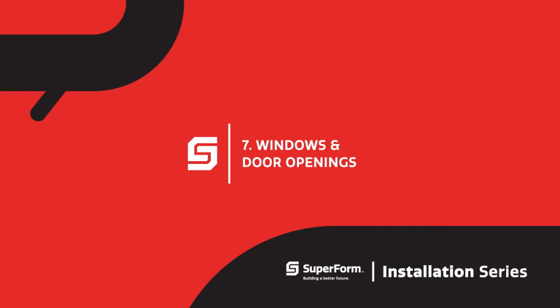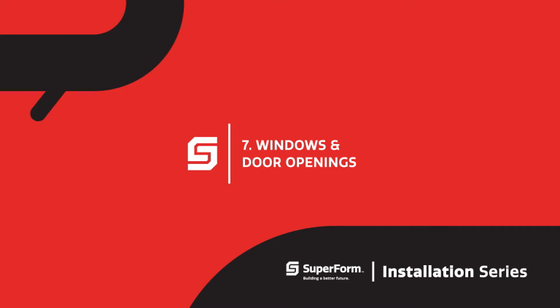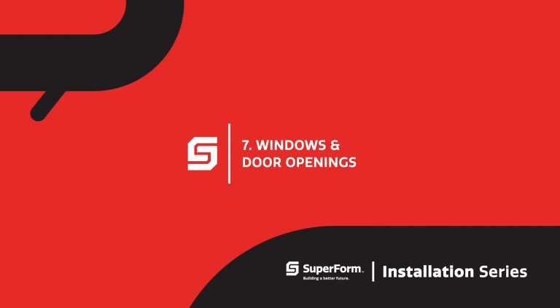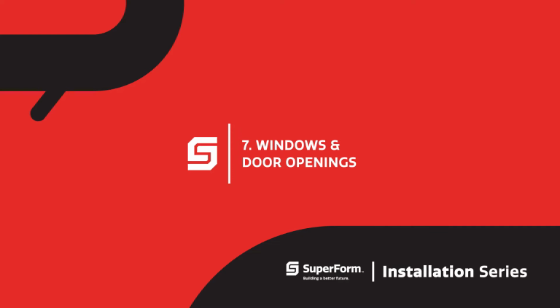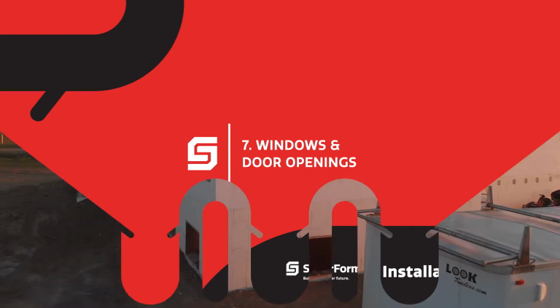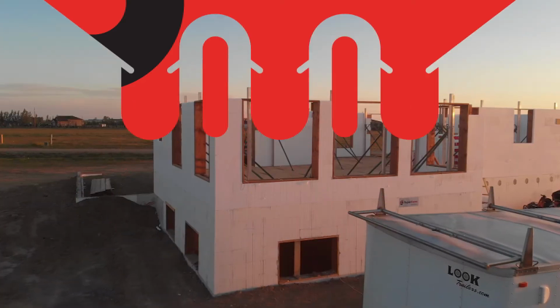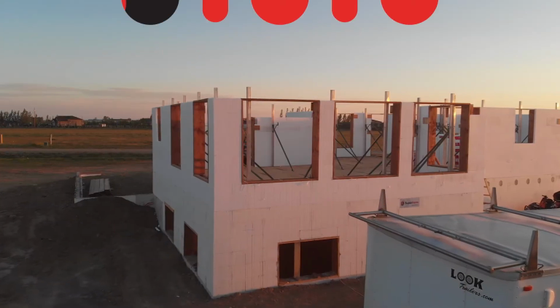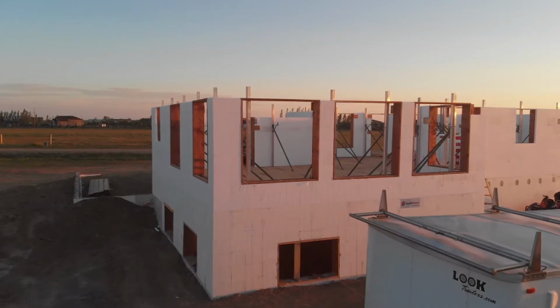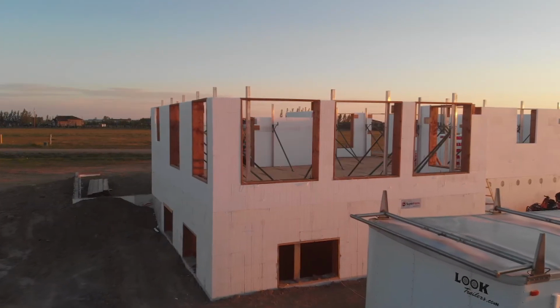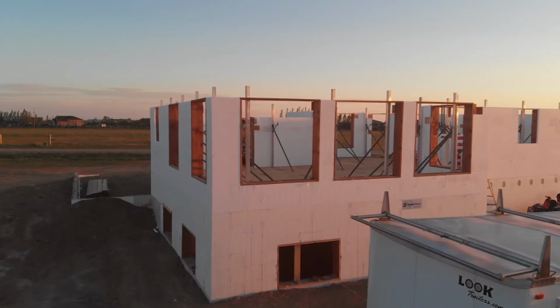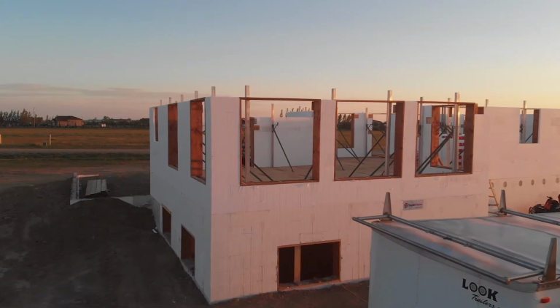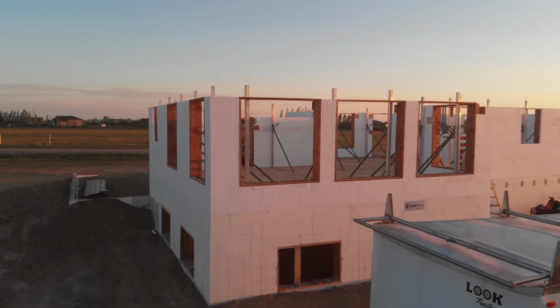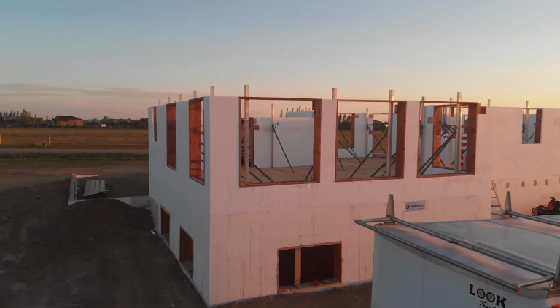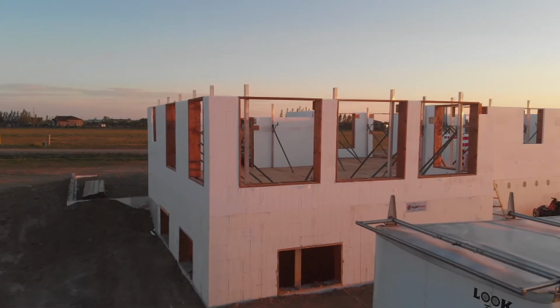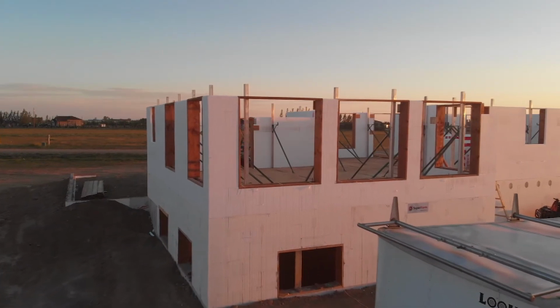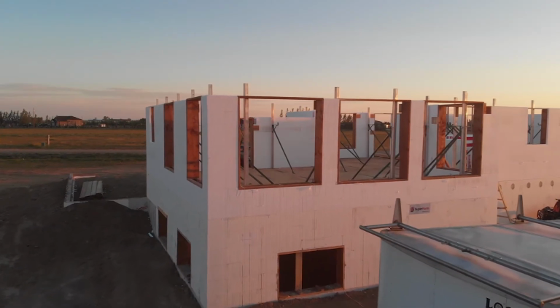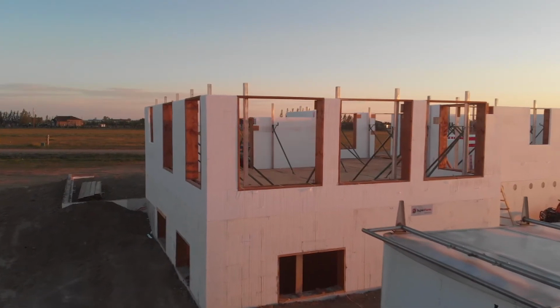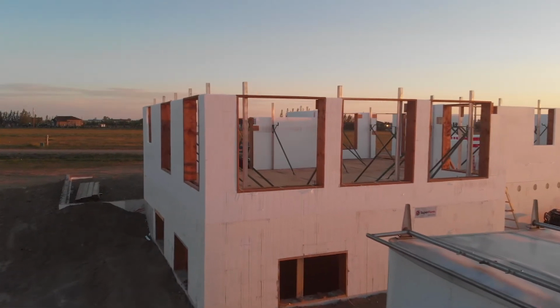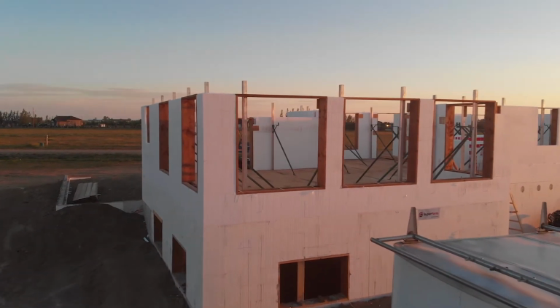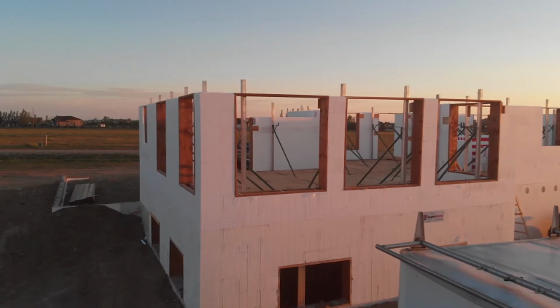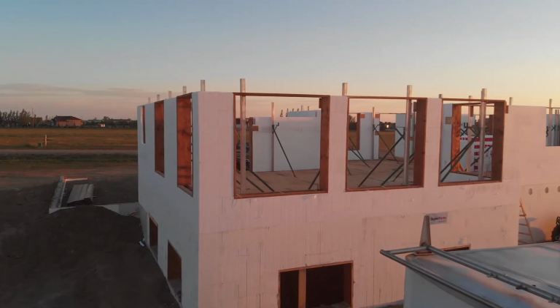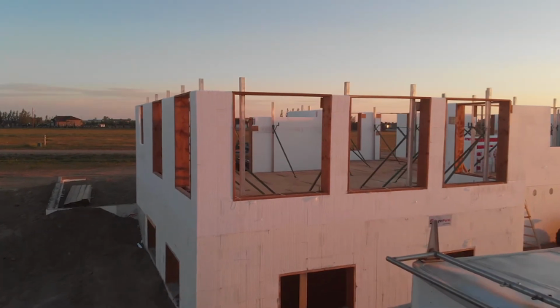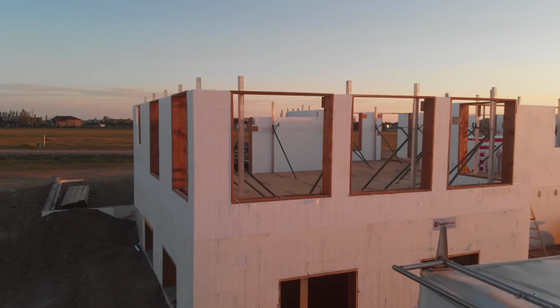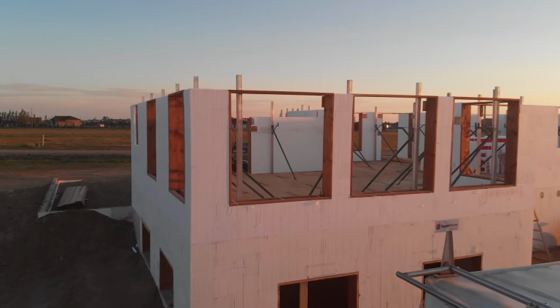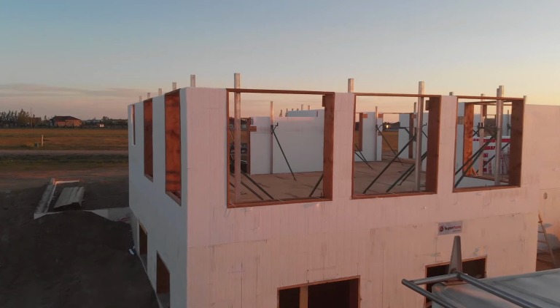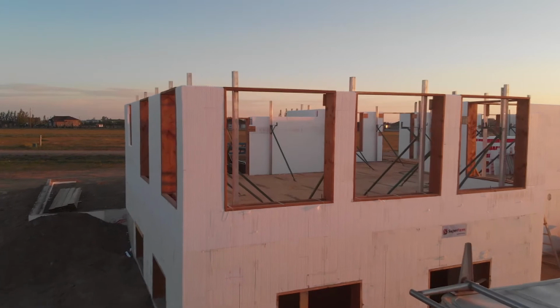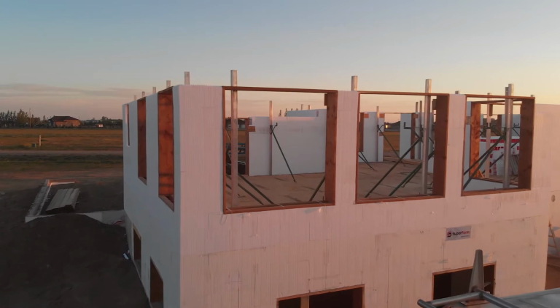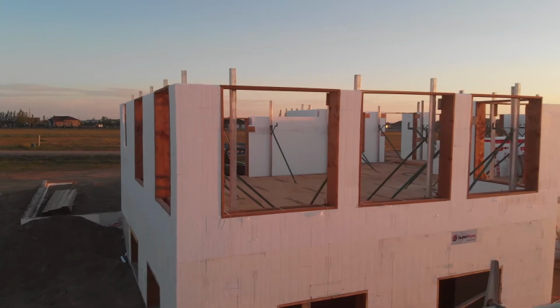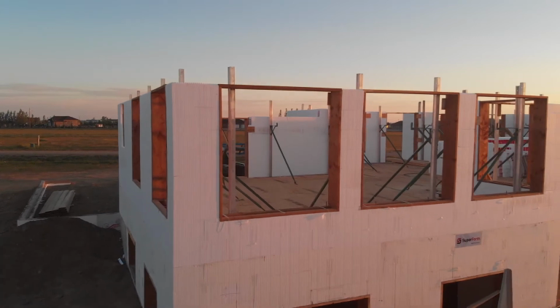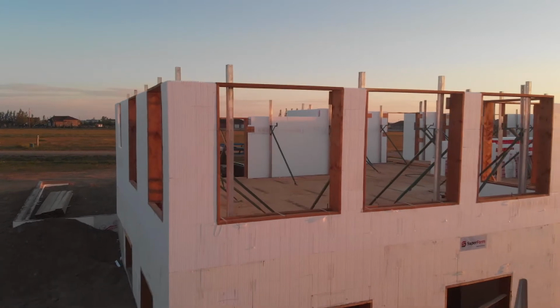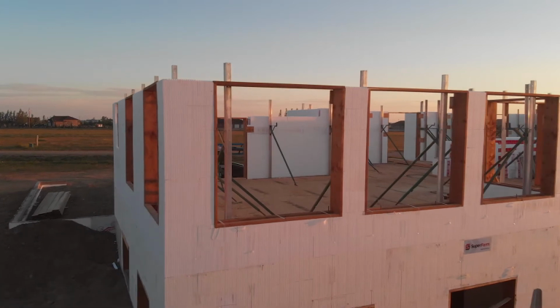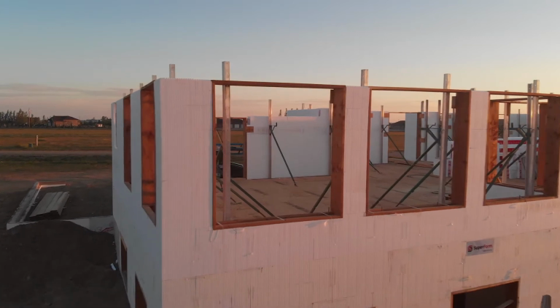In this video of the Superform ICF installation series, you will learn about window and door openings.